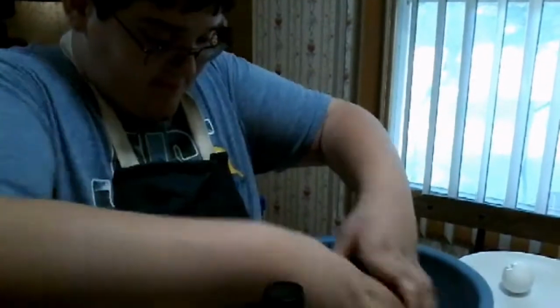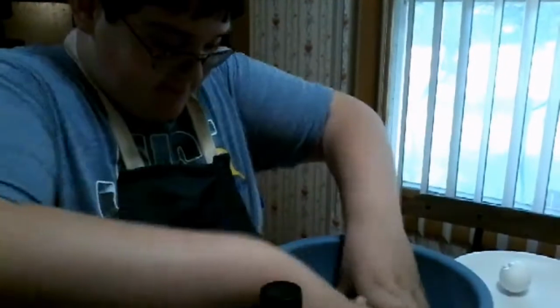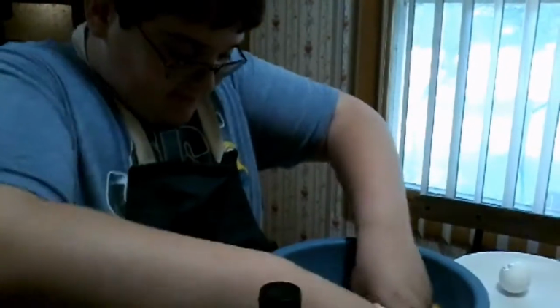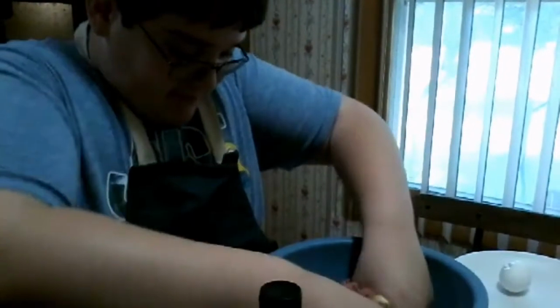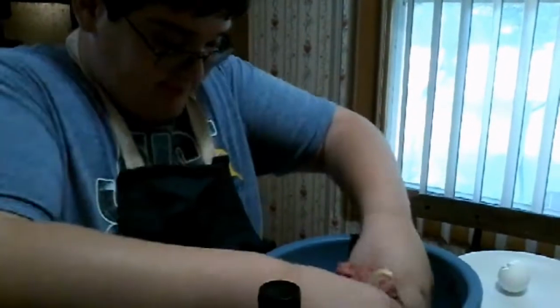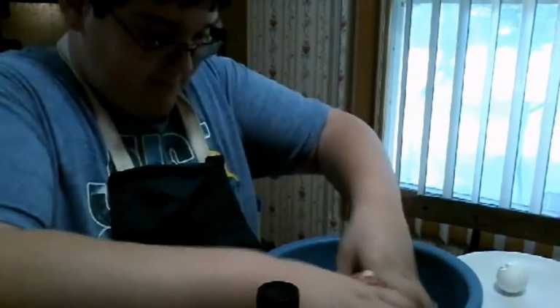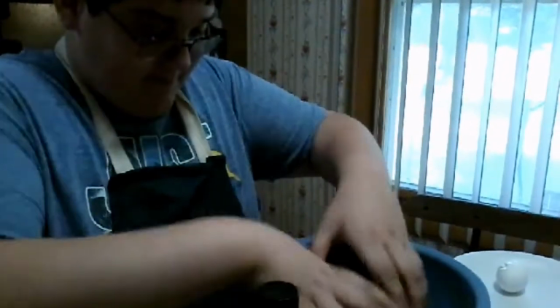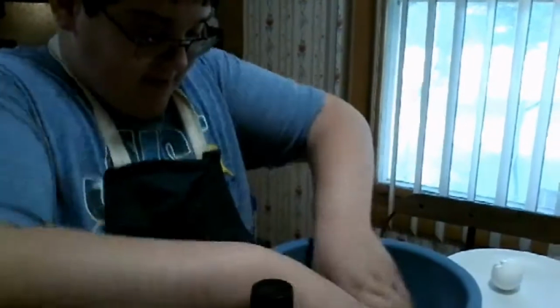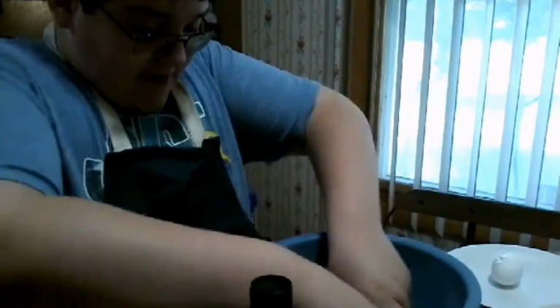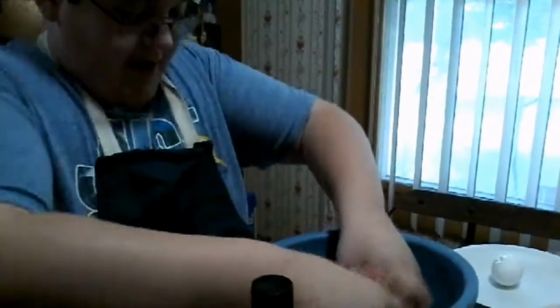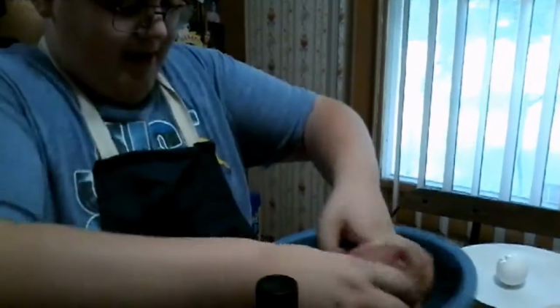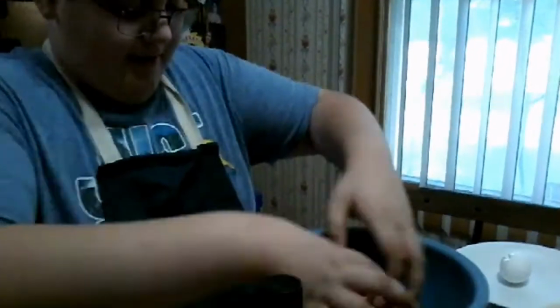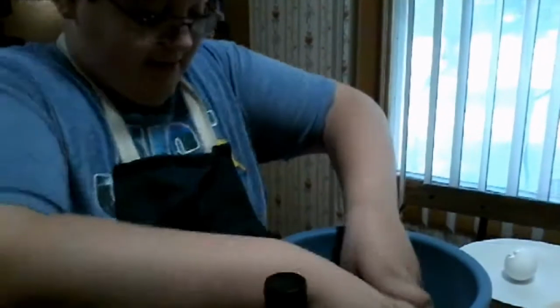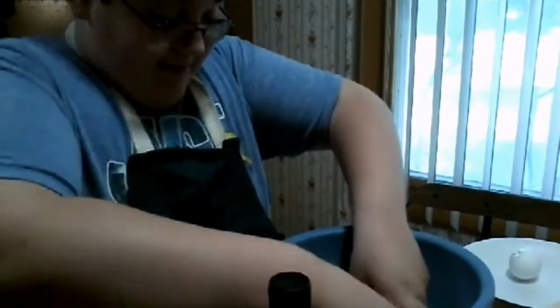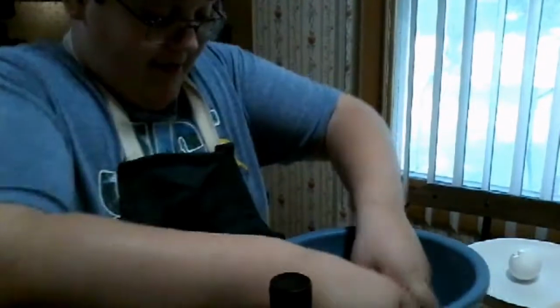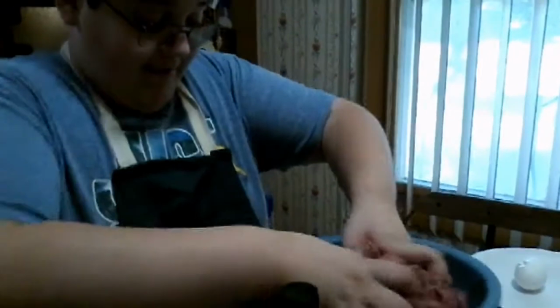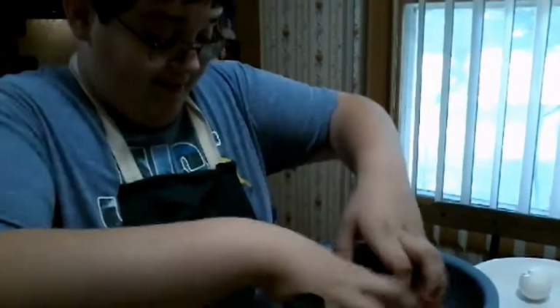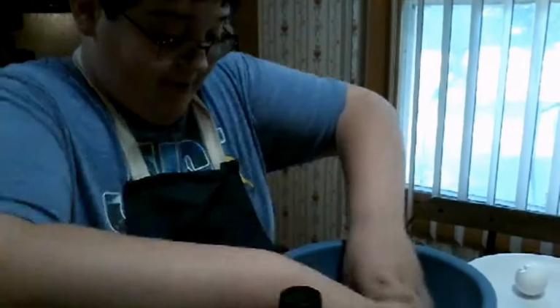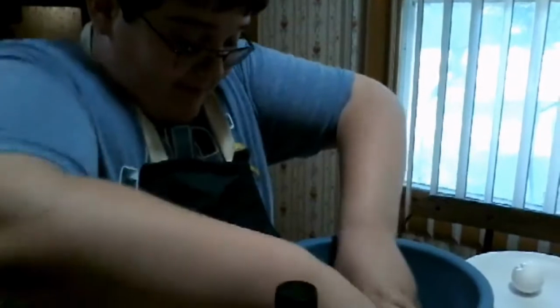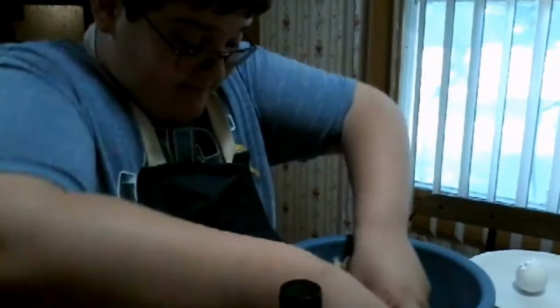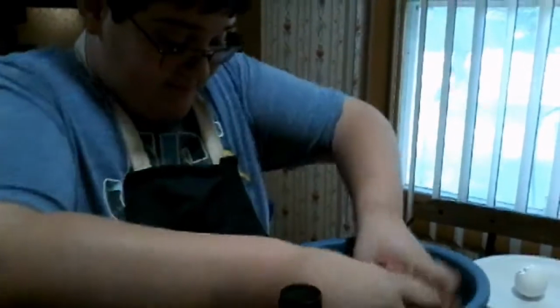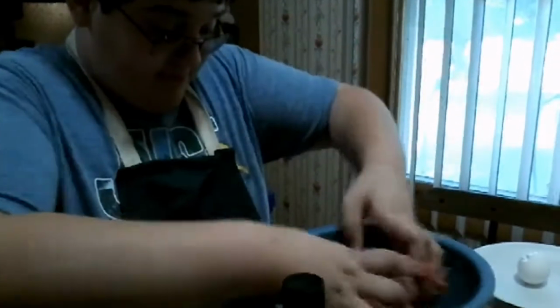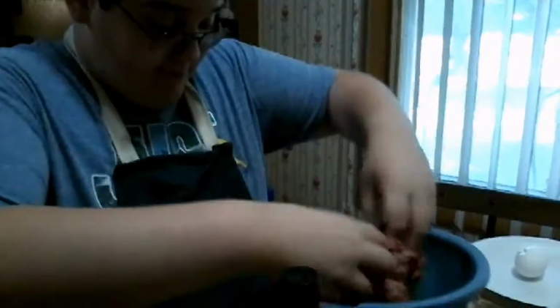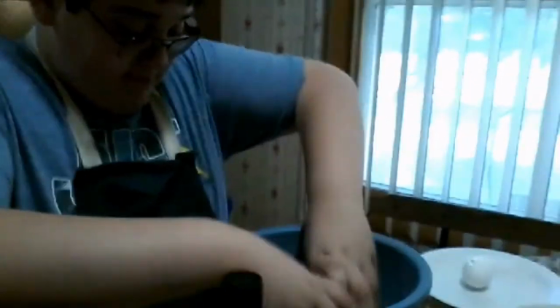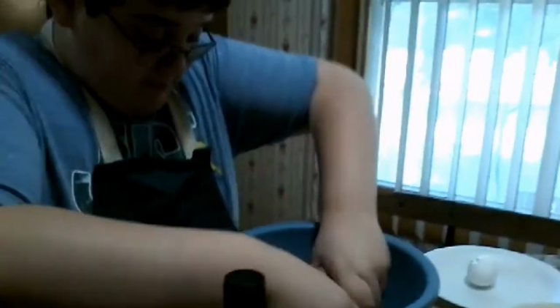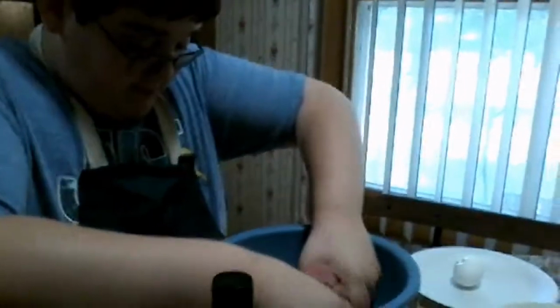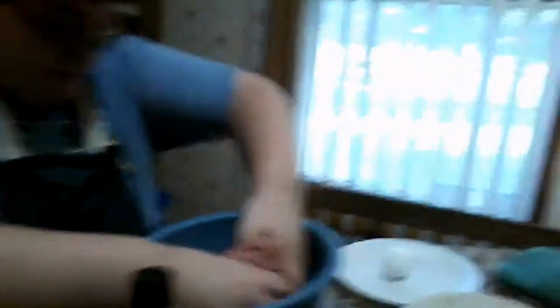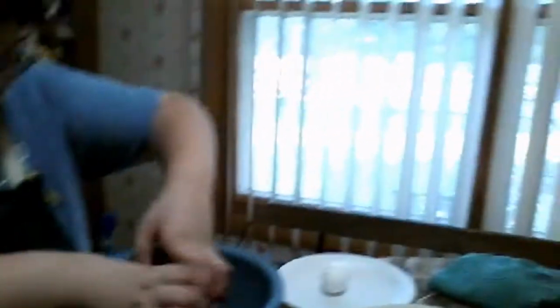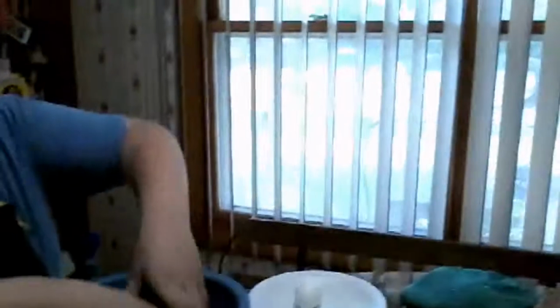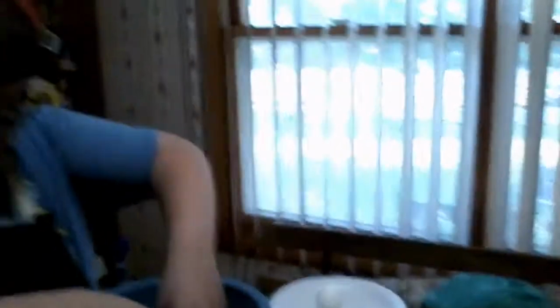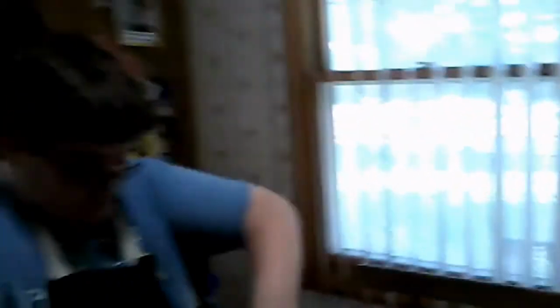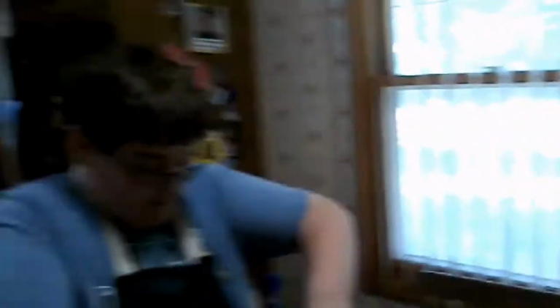Aren't you going to add the onion stuff? Oh, I forgot about that. Yeah. I got a towel over there for you, you can use some.